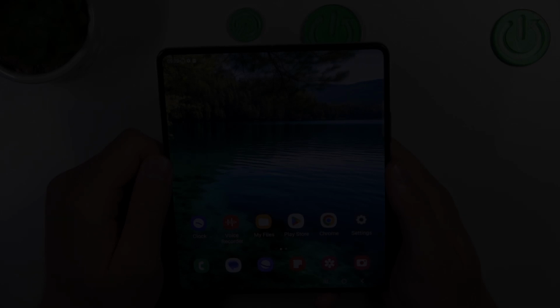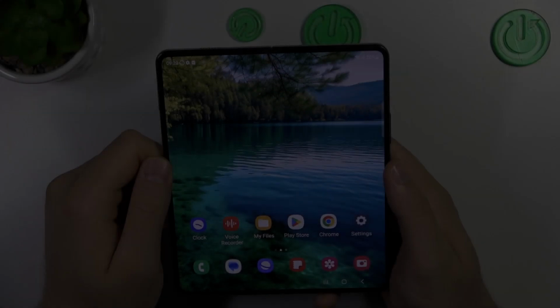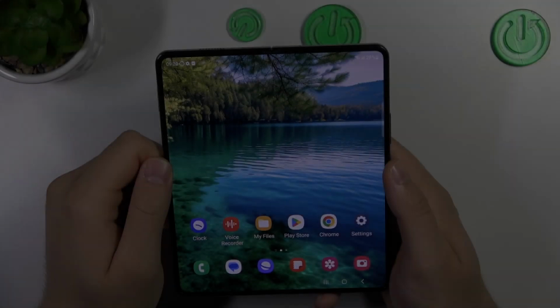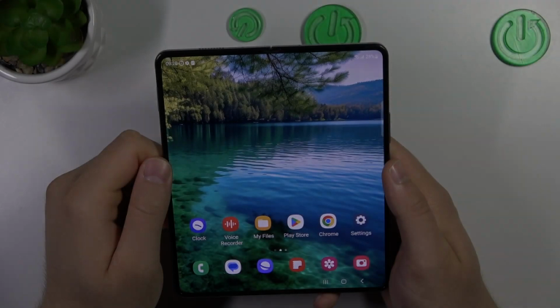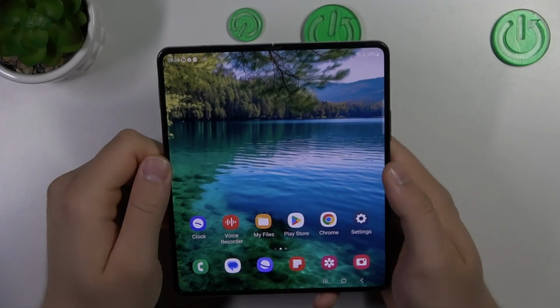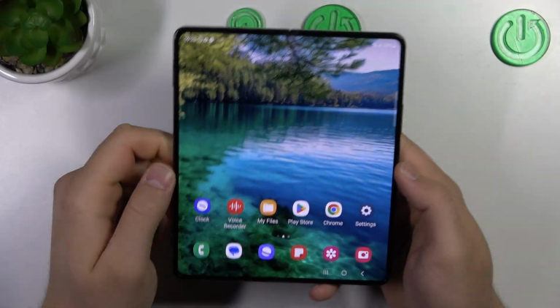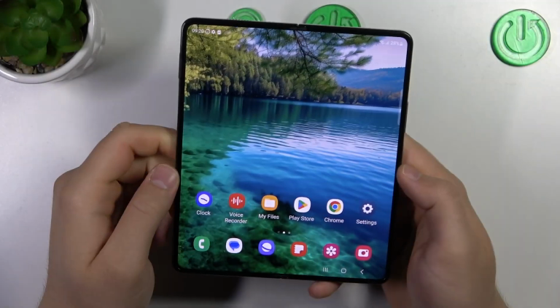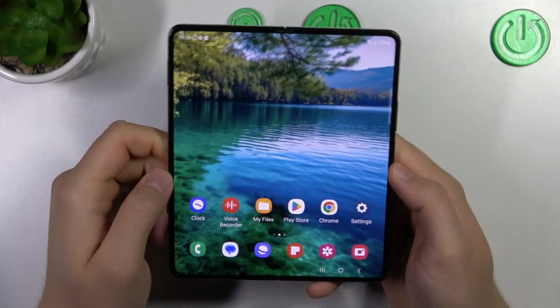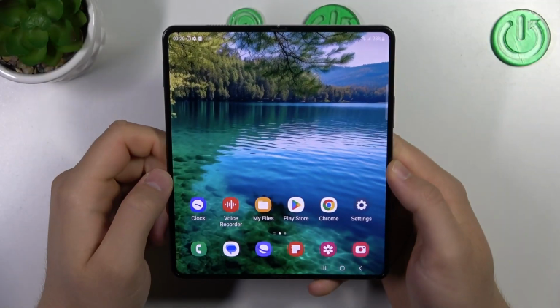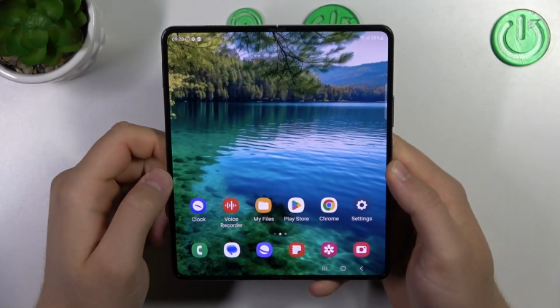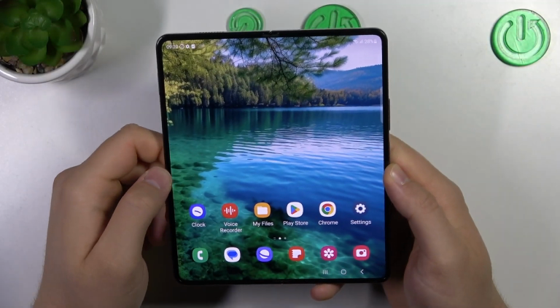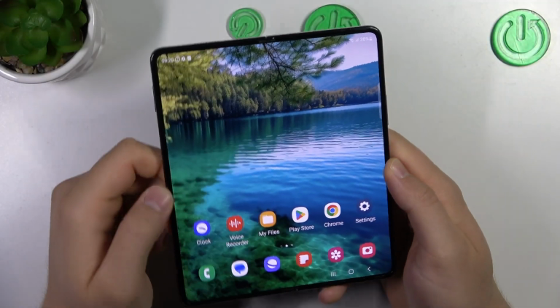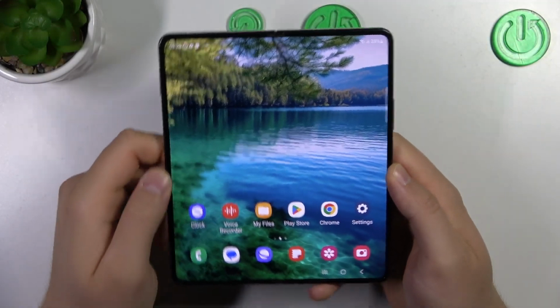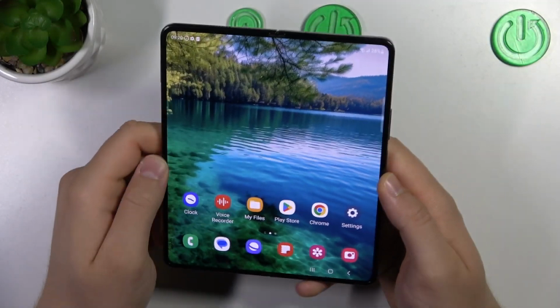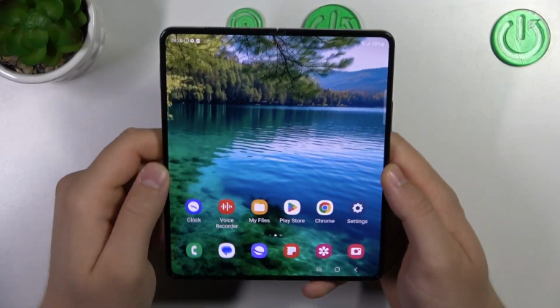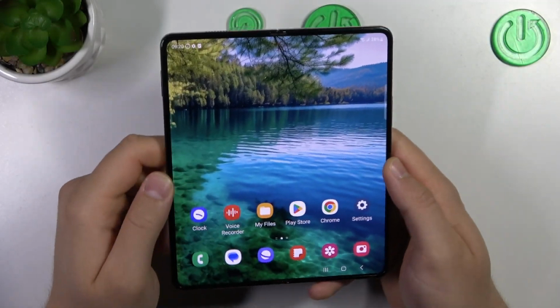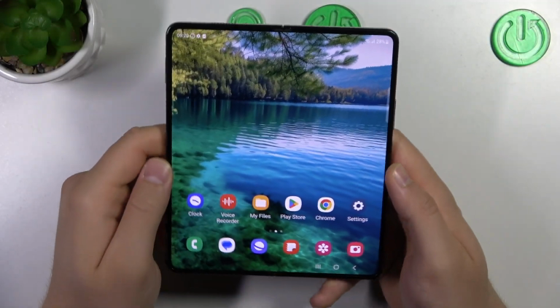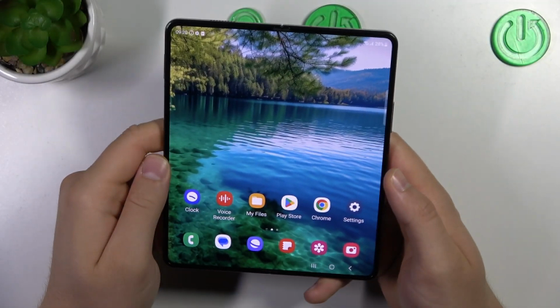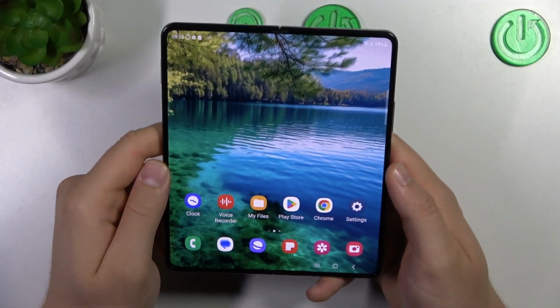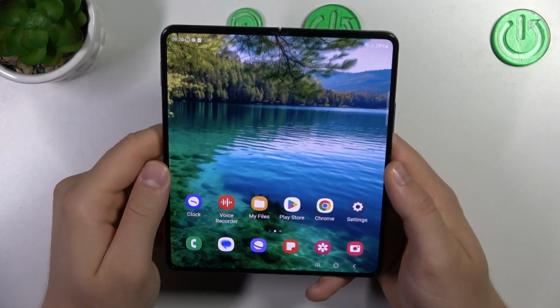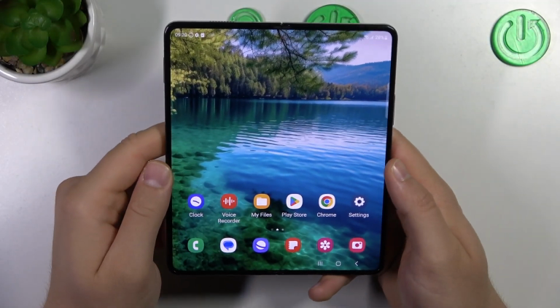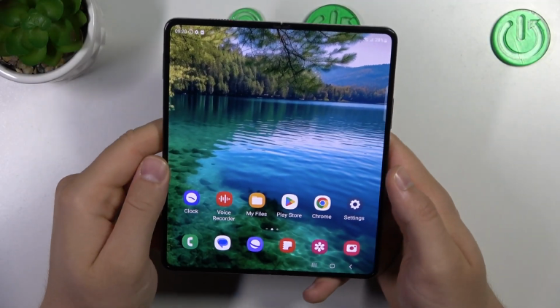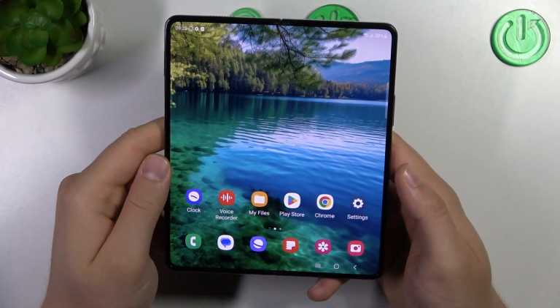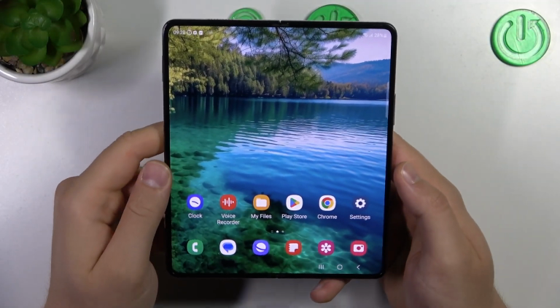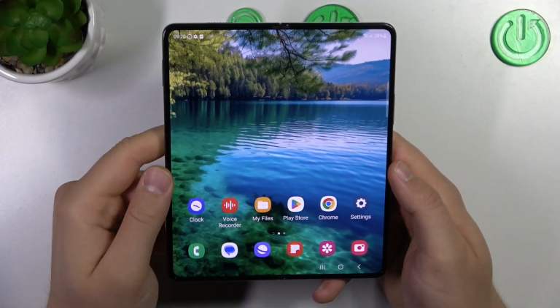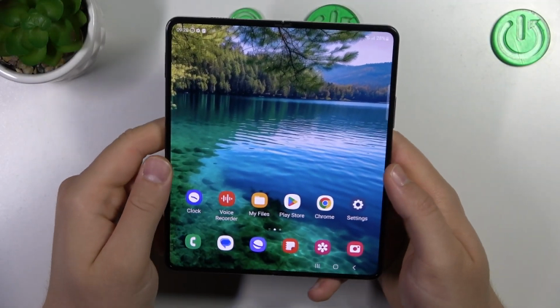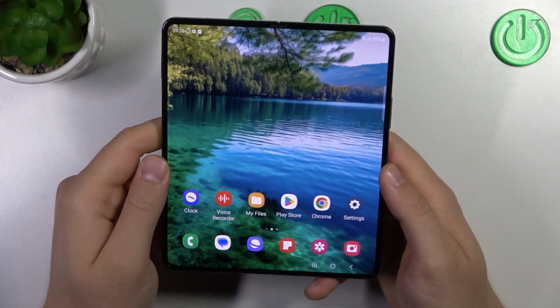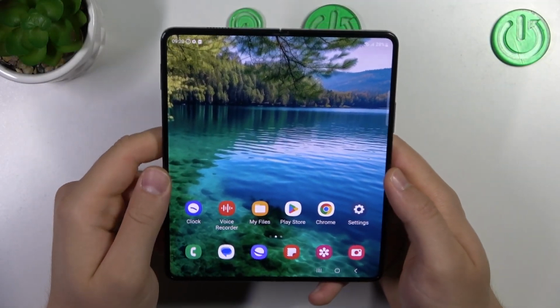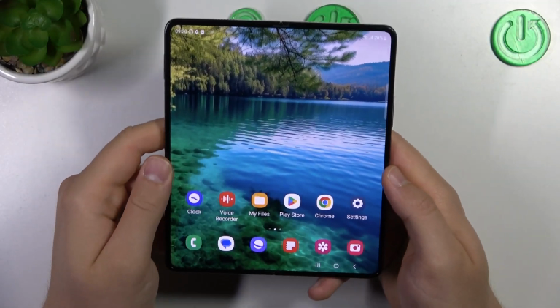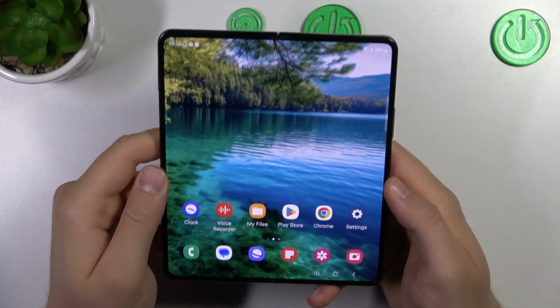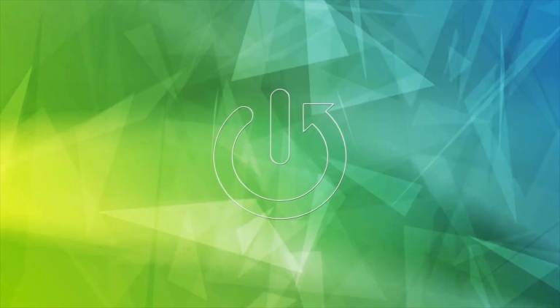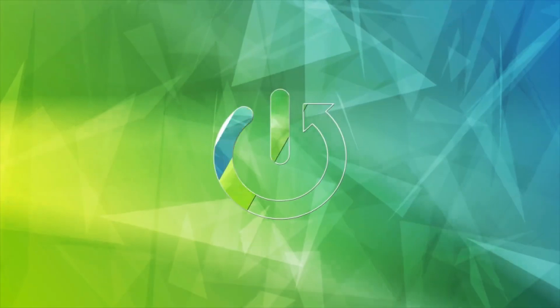Welcome. In this video I'm going to check if the Samsung Galaxy Fold 5 has eSIM.